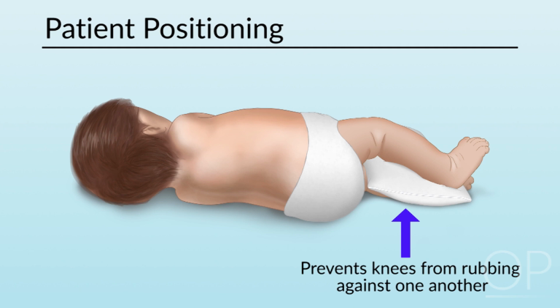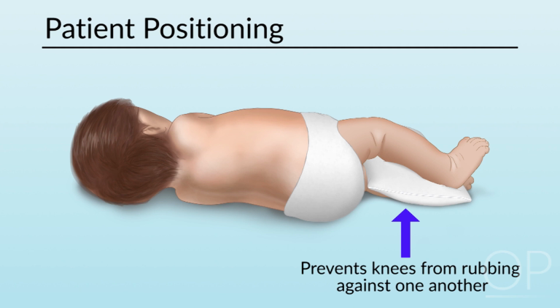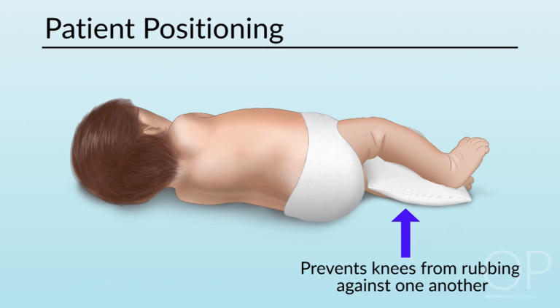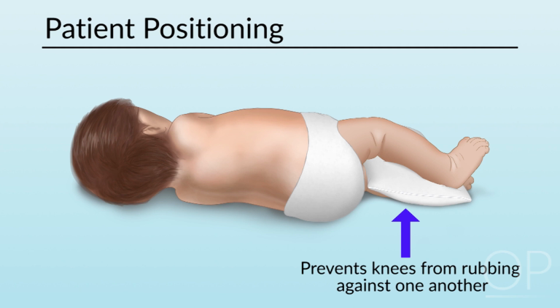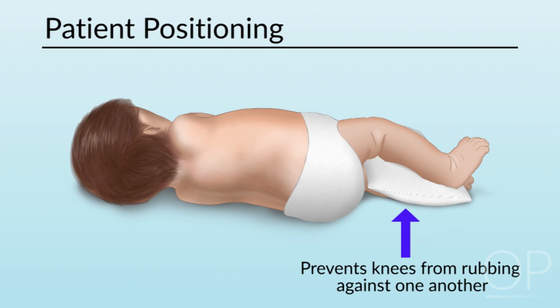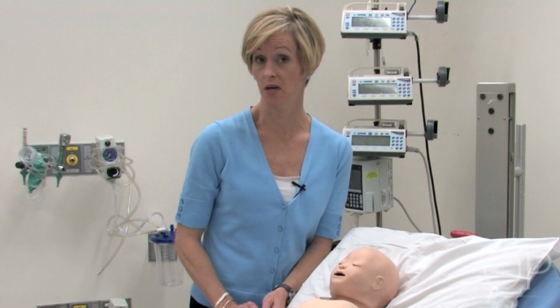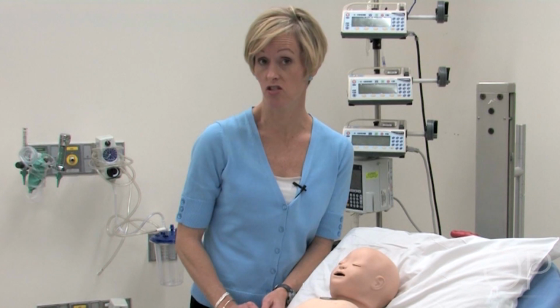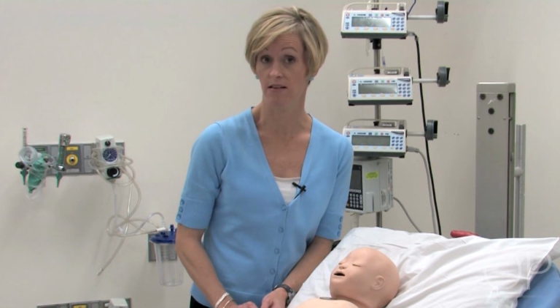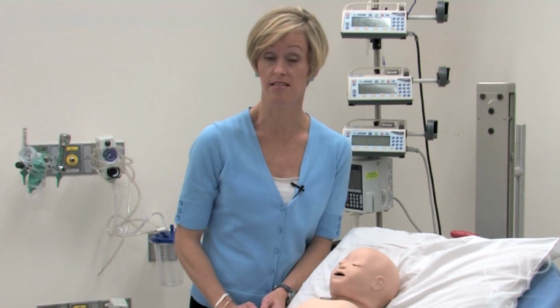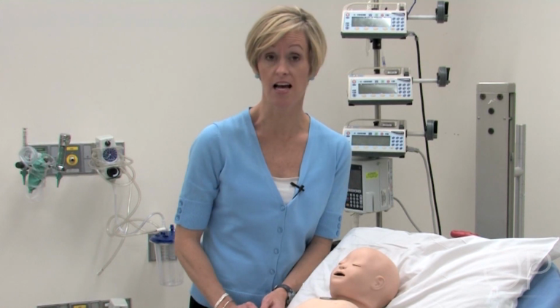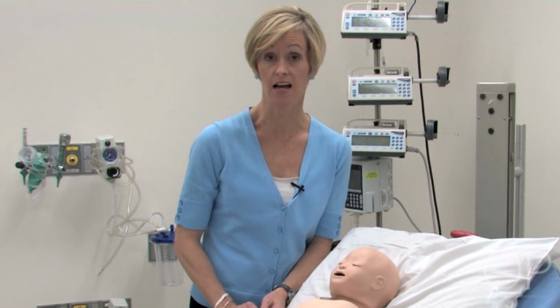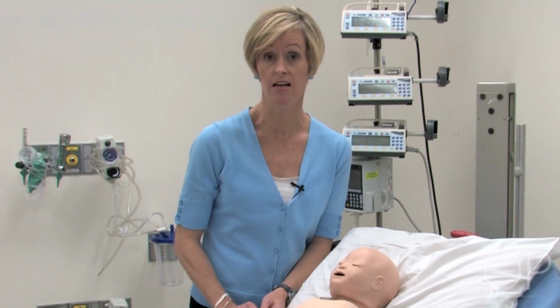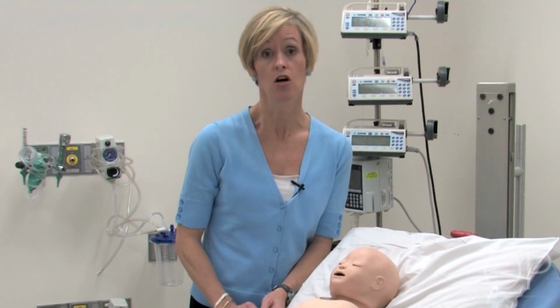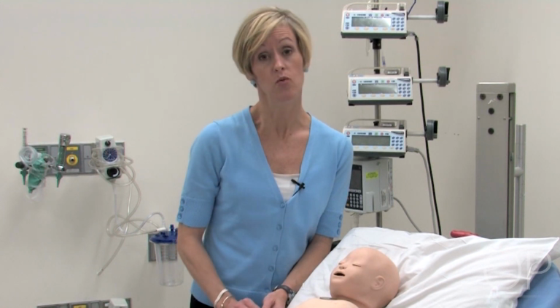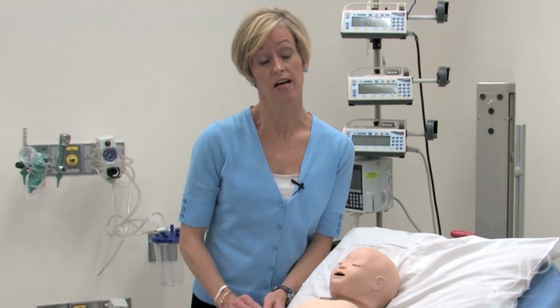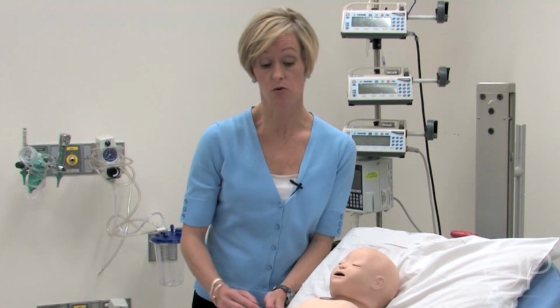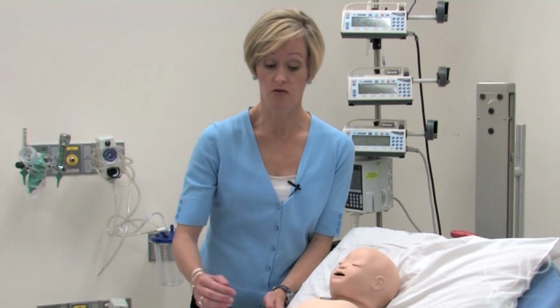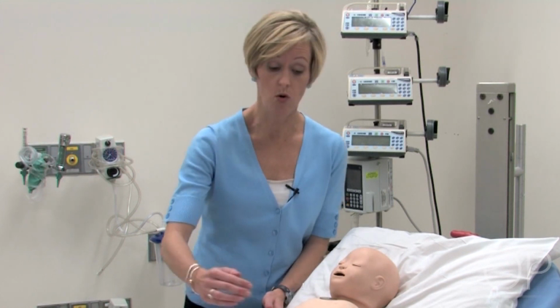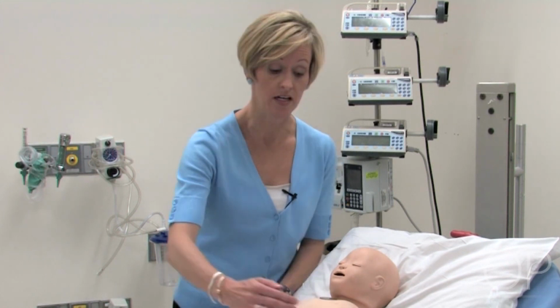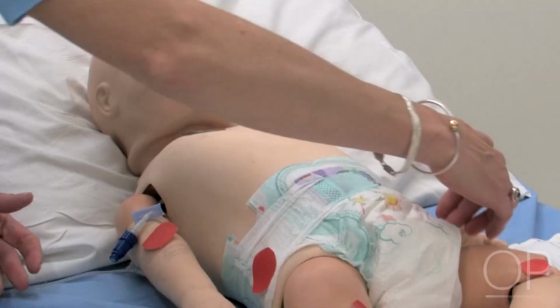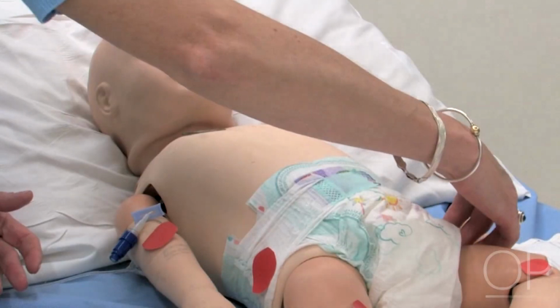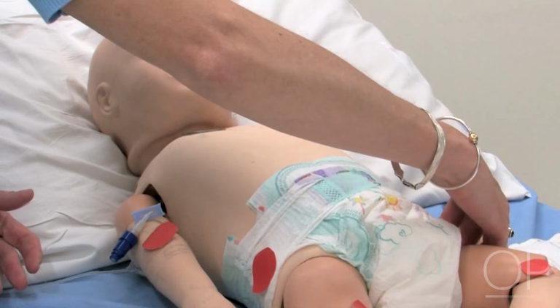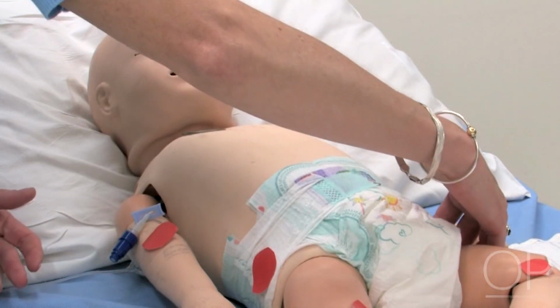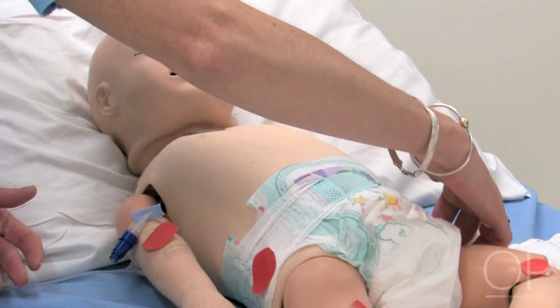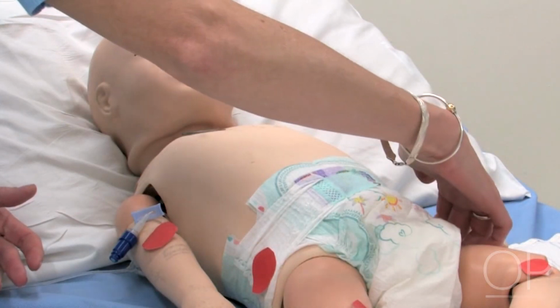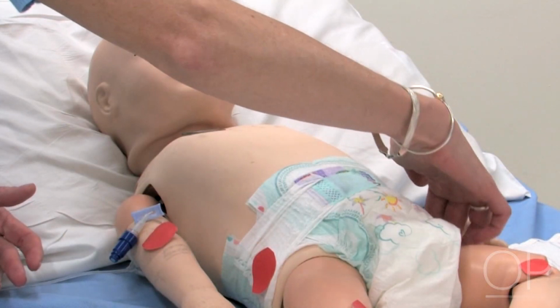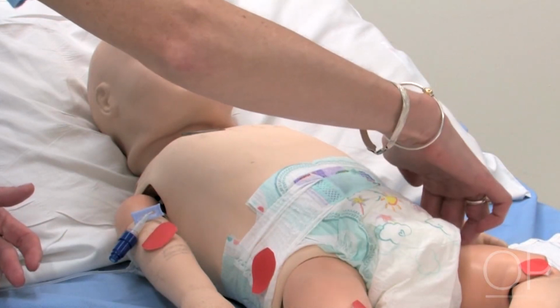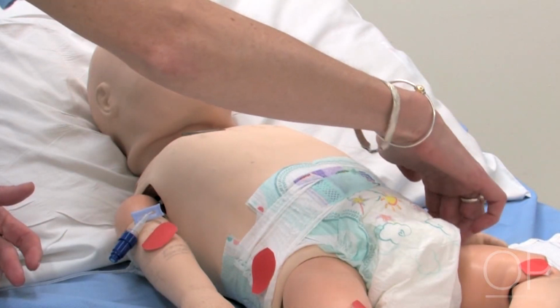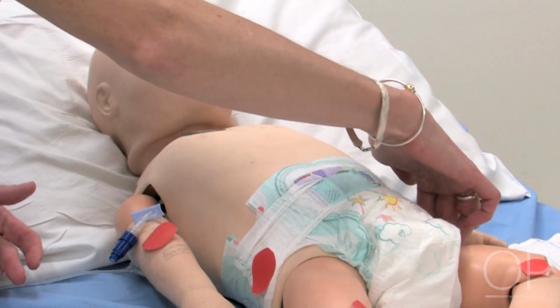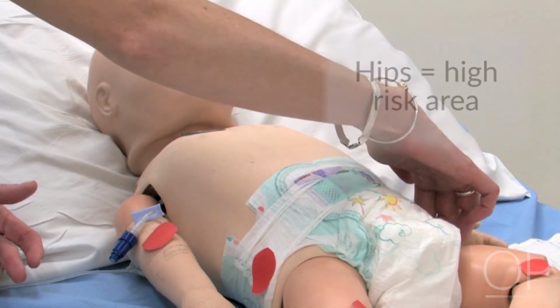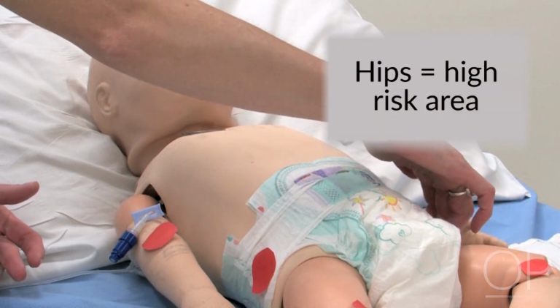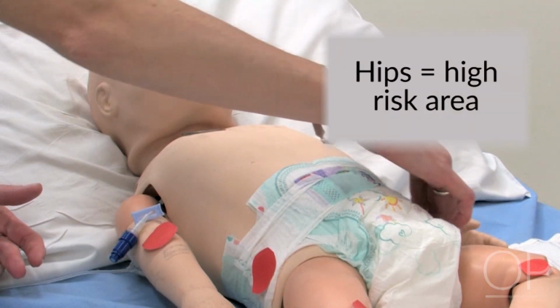When placing a patient on his side, we like to avoid any direct pressure on the hip bone.